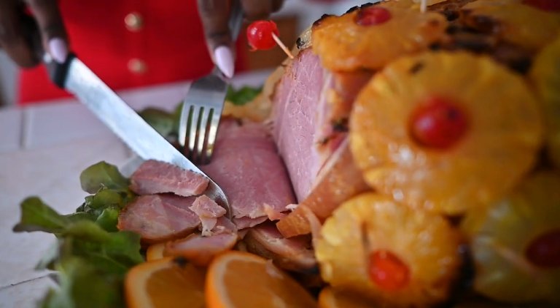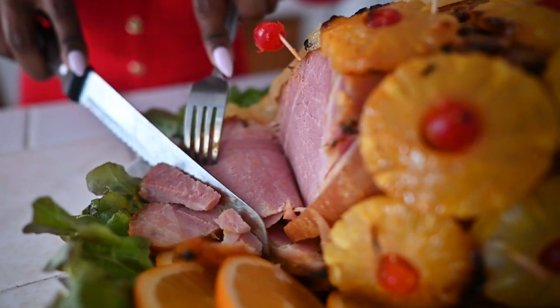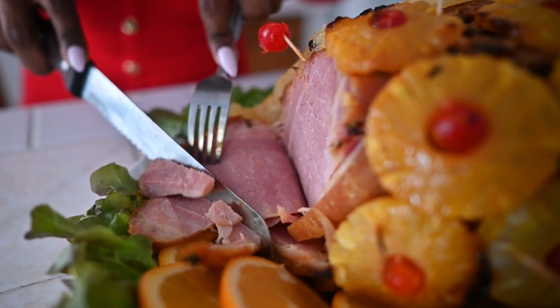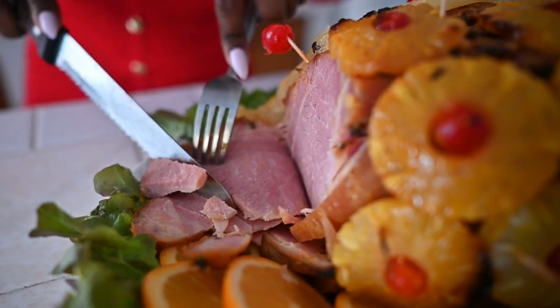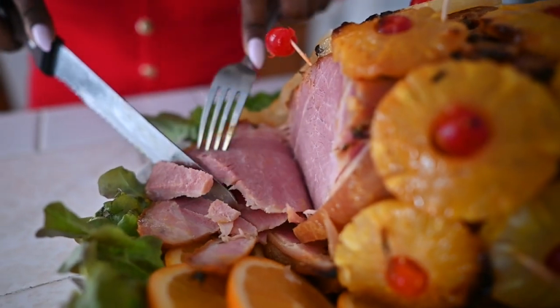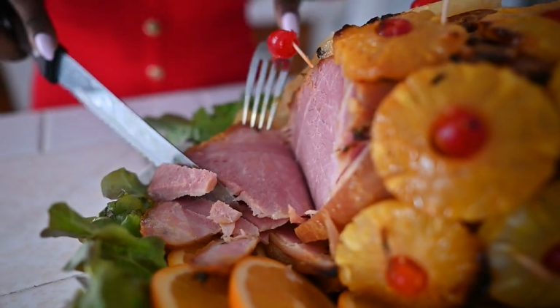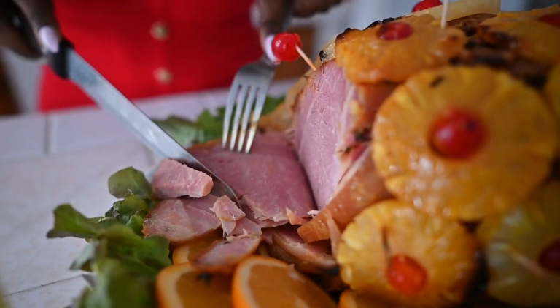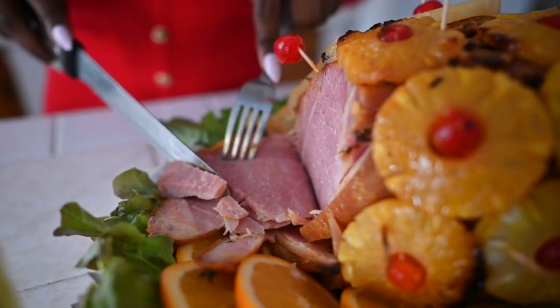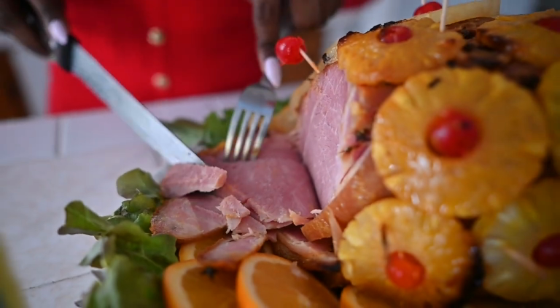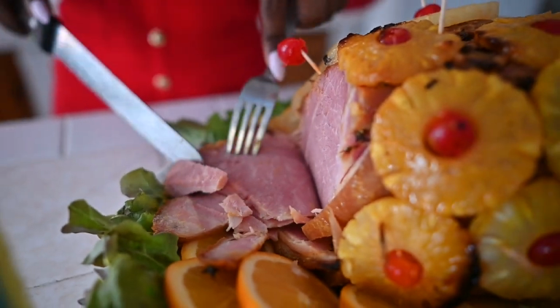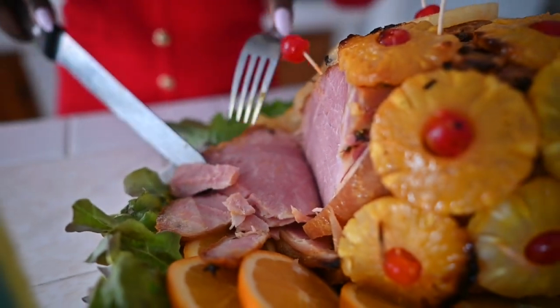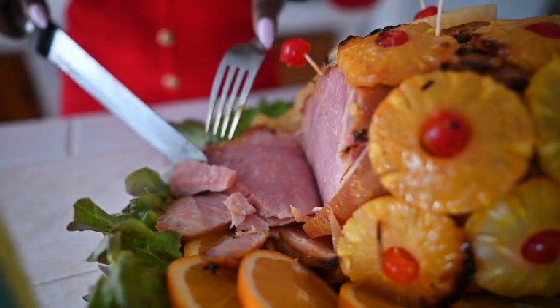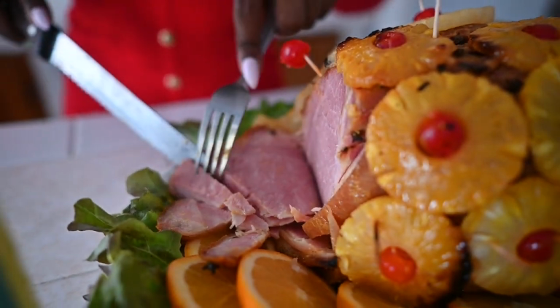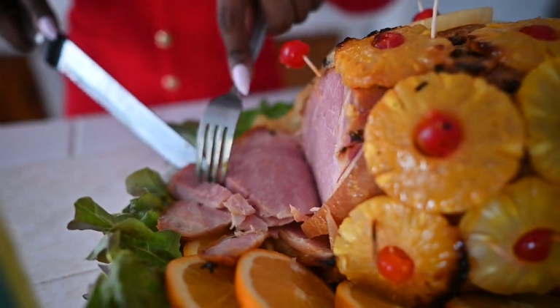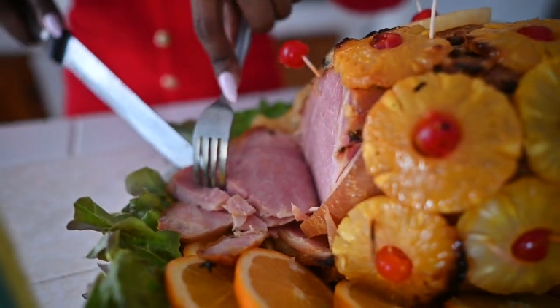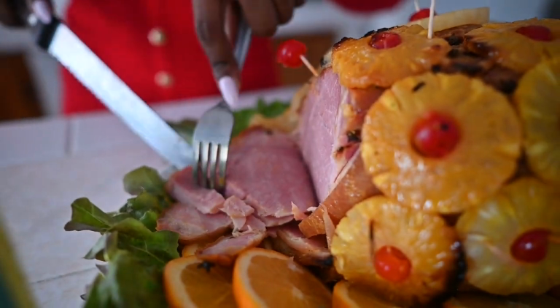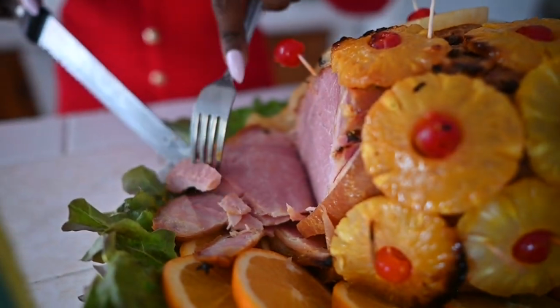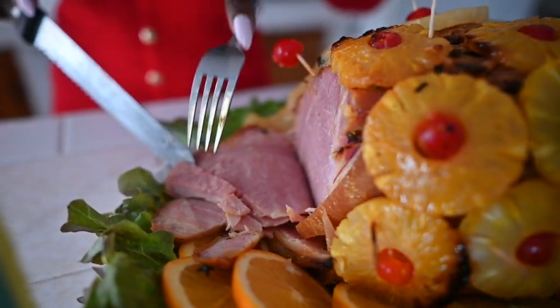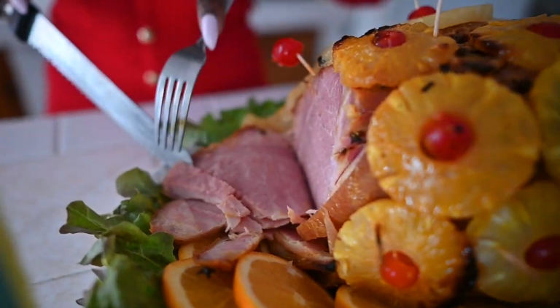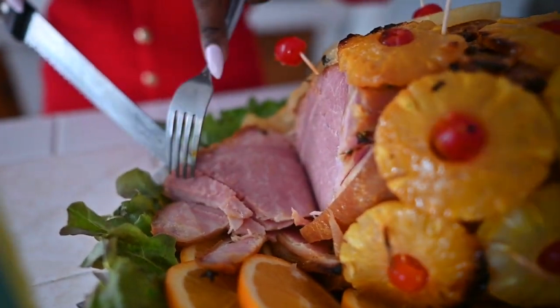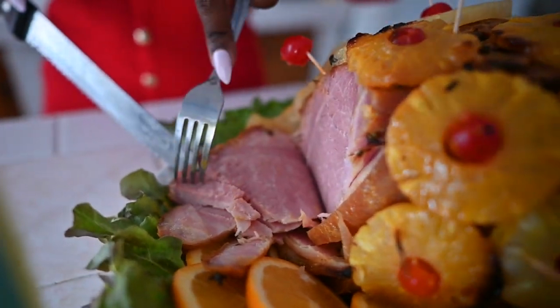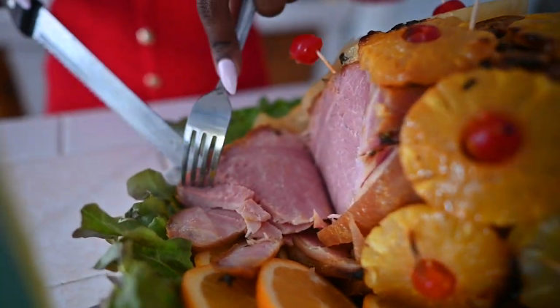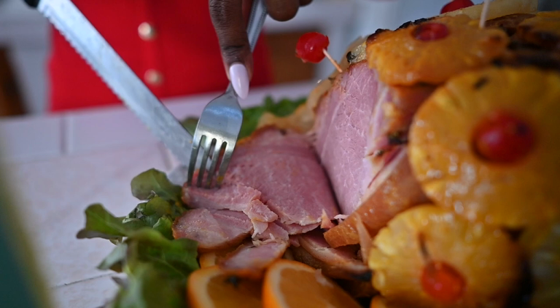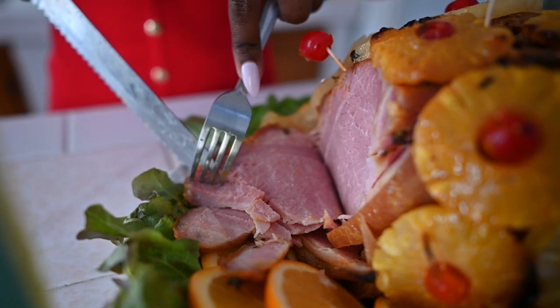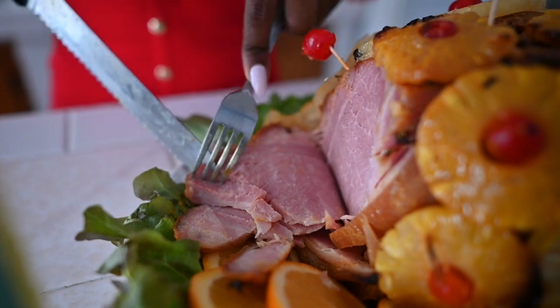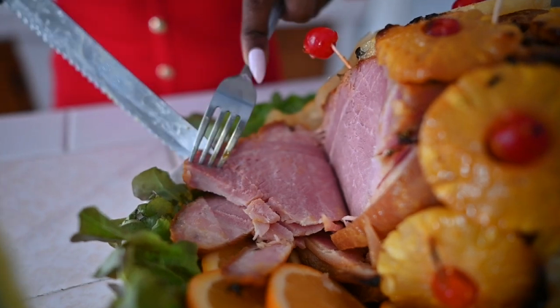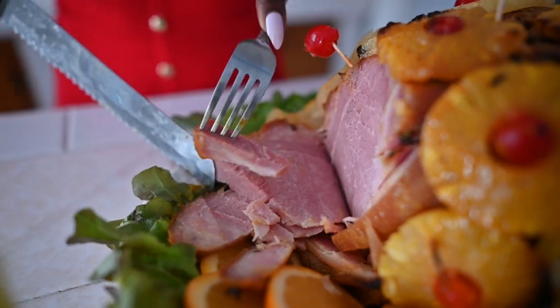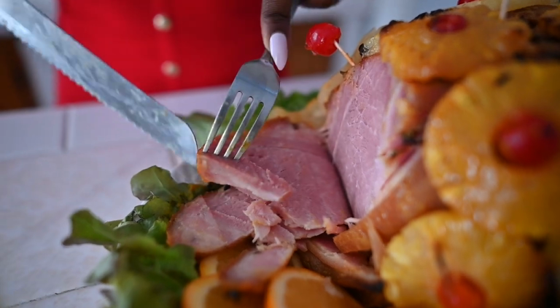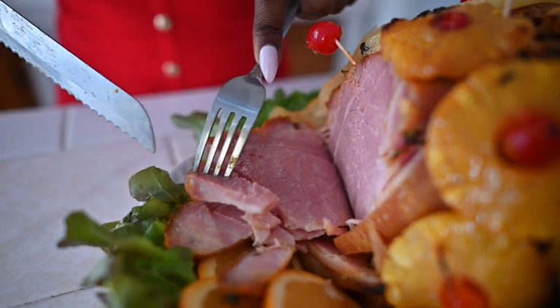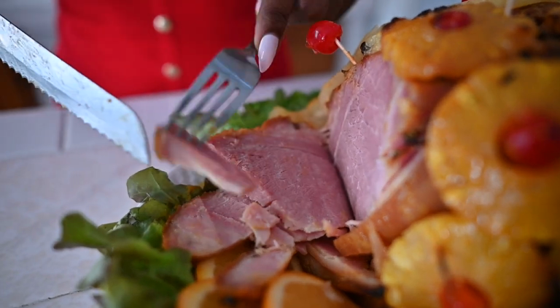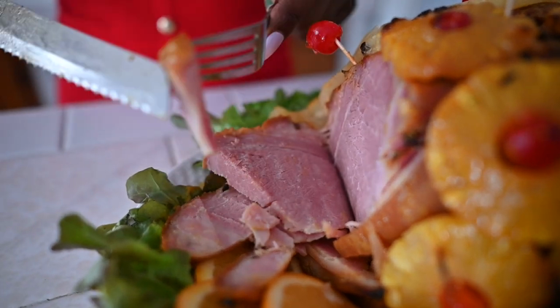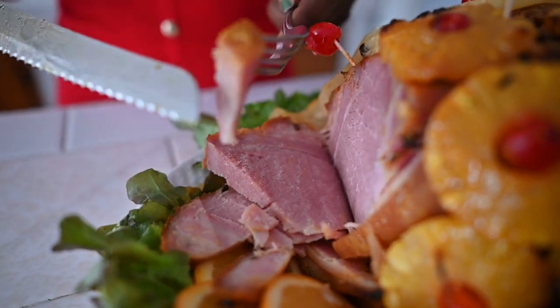Taste test, guys. Time to taste the ham. She looks so beautiful.